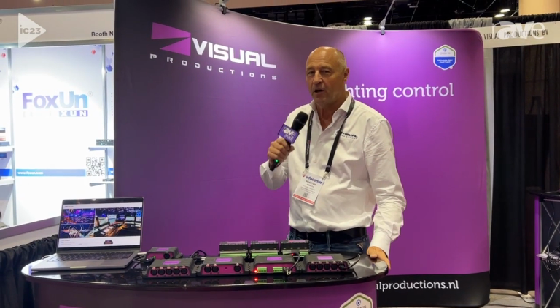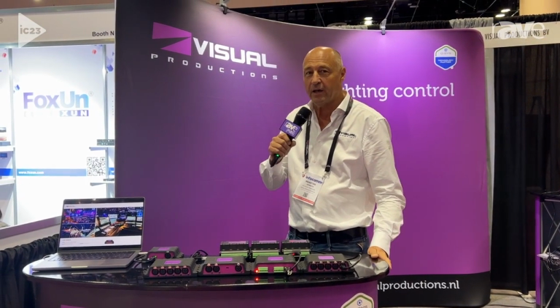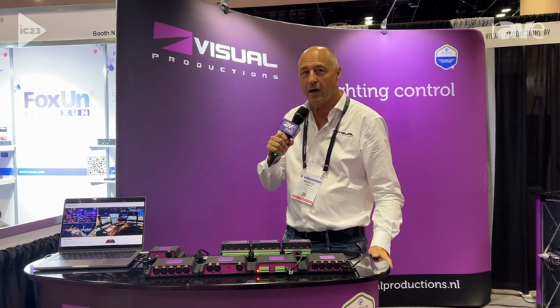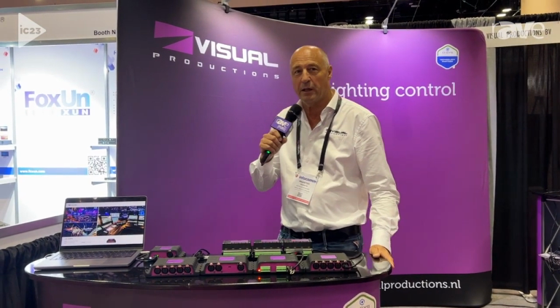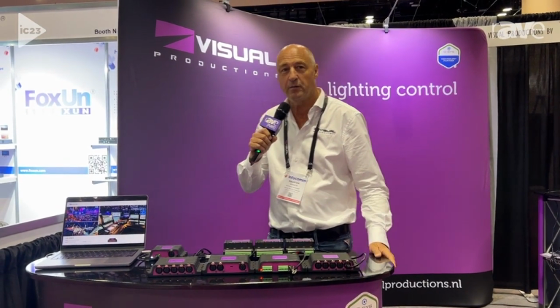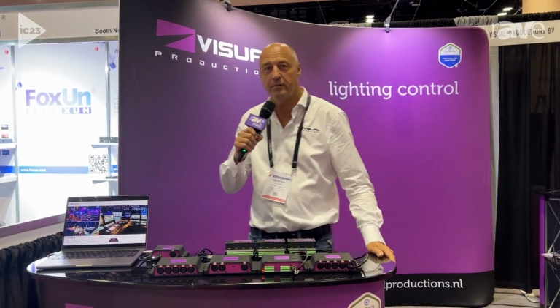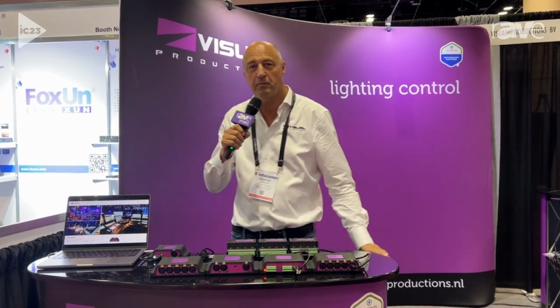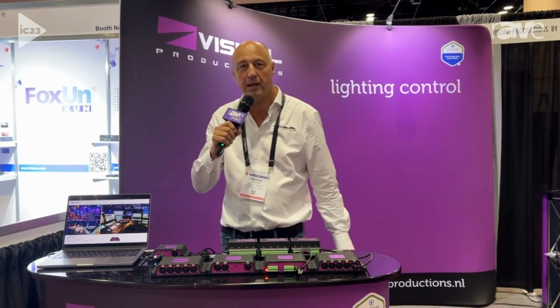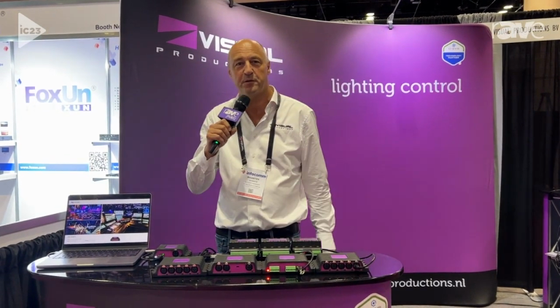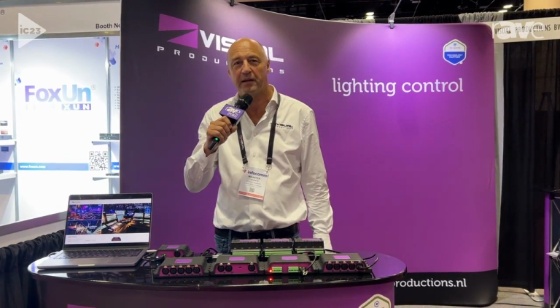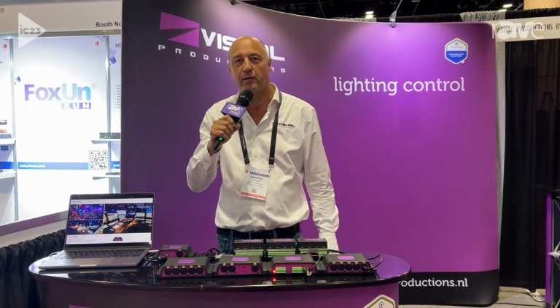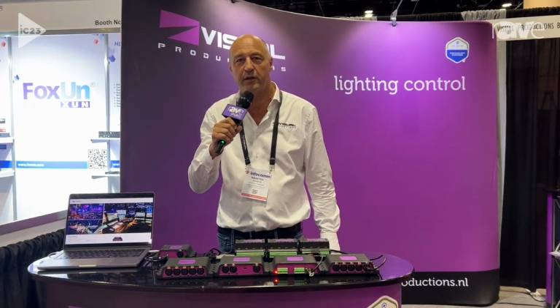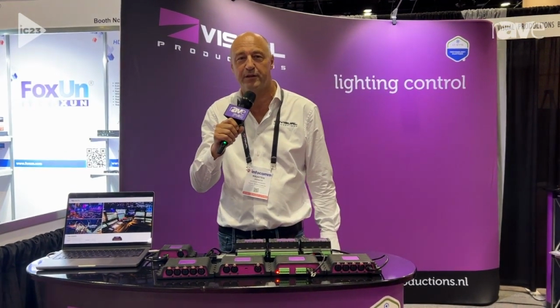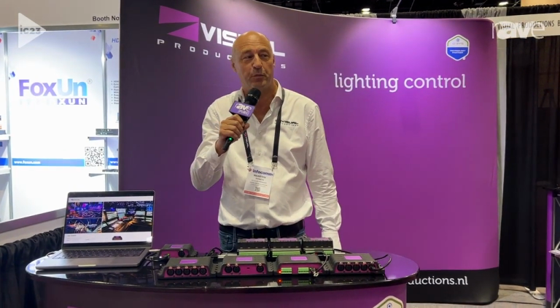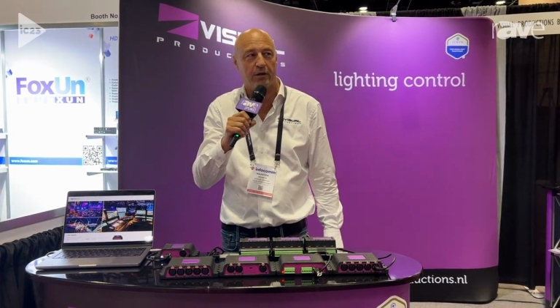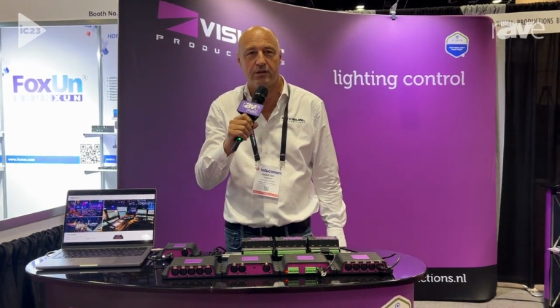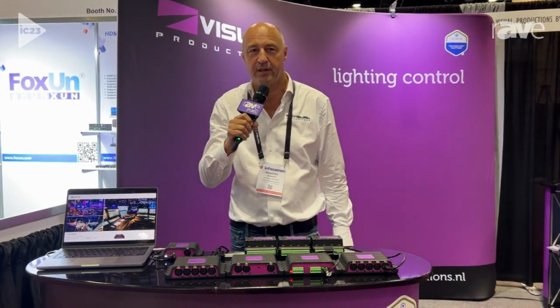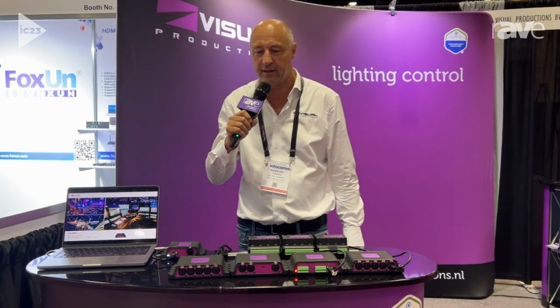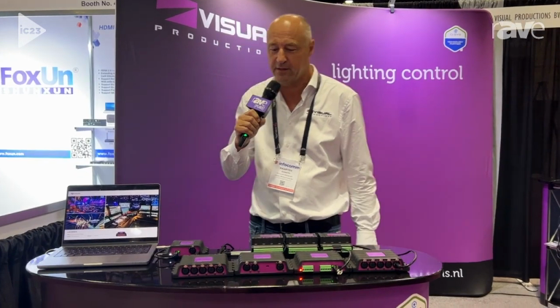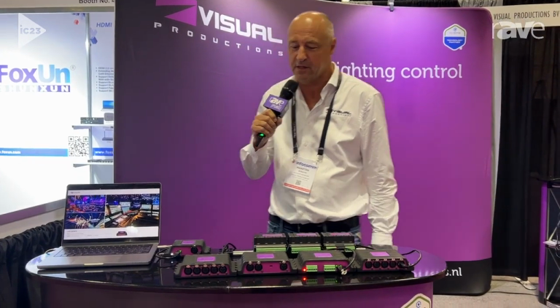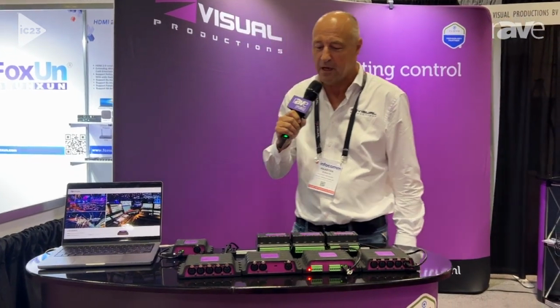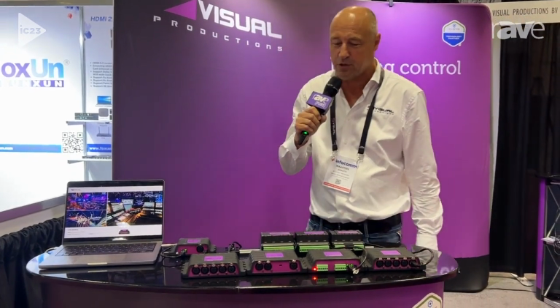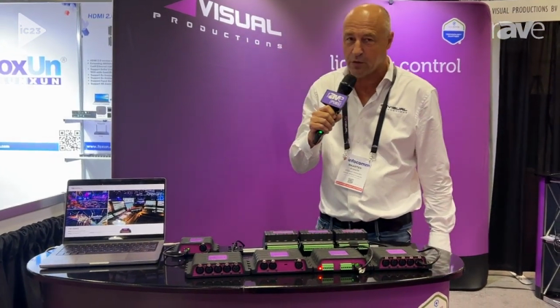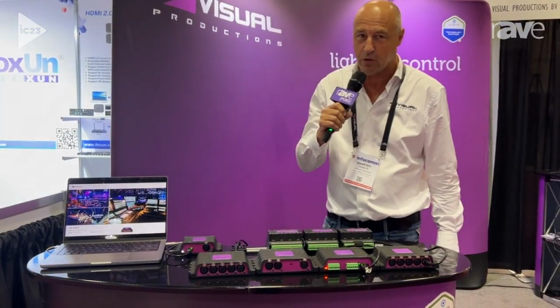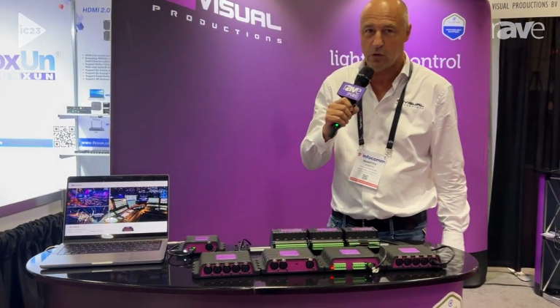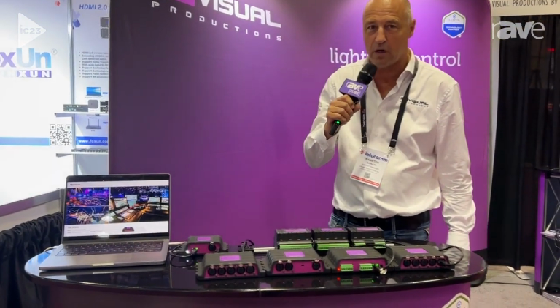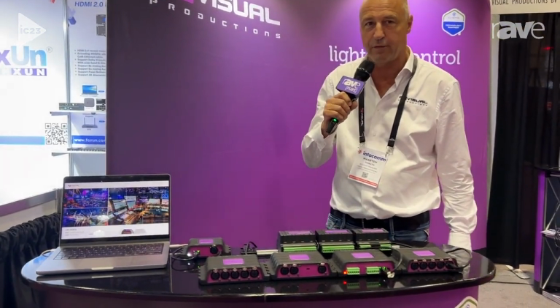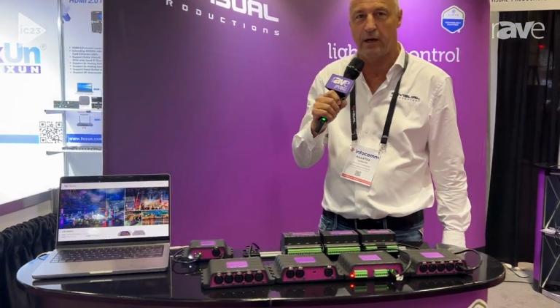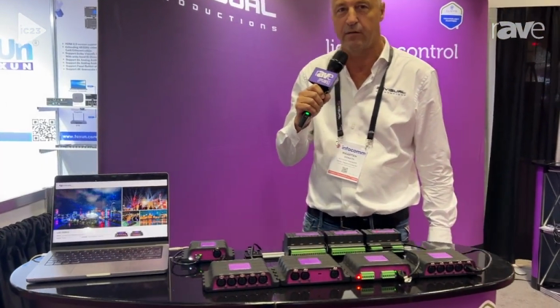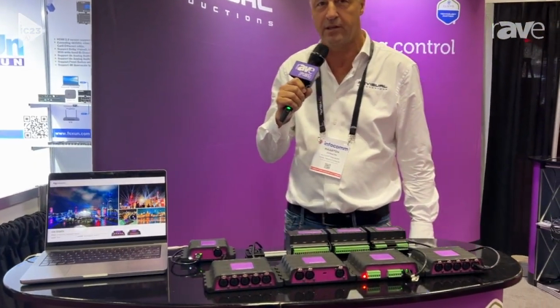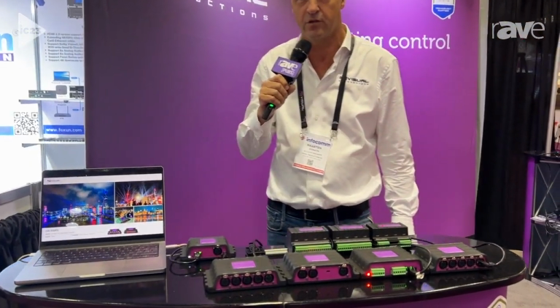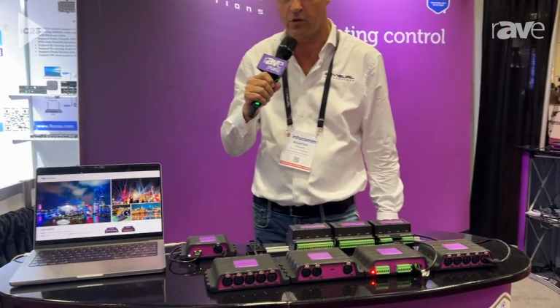Hi, welcome. My name is Martin. I'm with Visual Productions of the Netherlands and we're showing you our full line of lighting controllers.